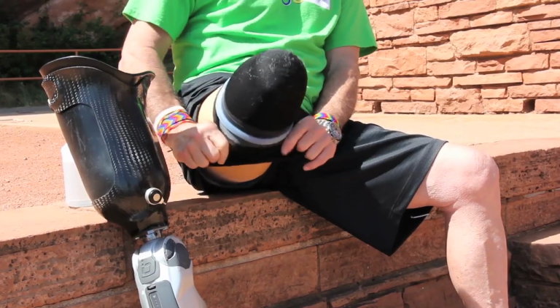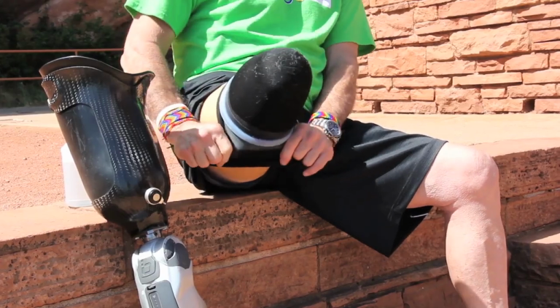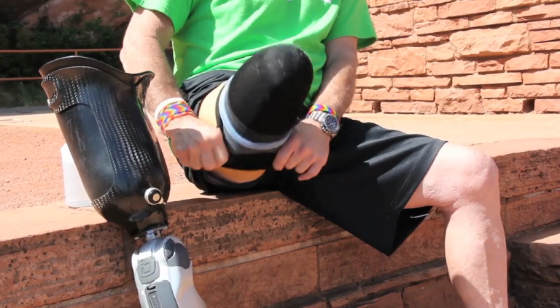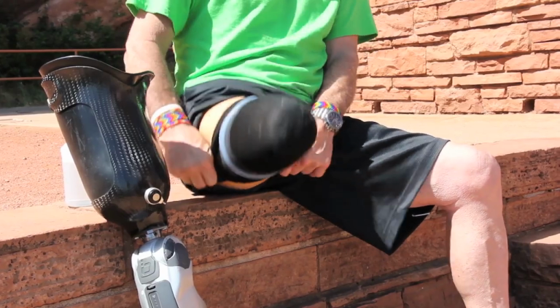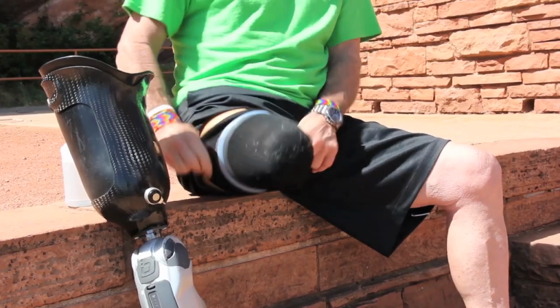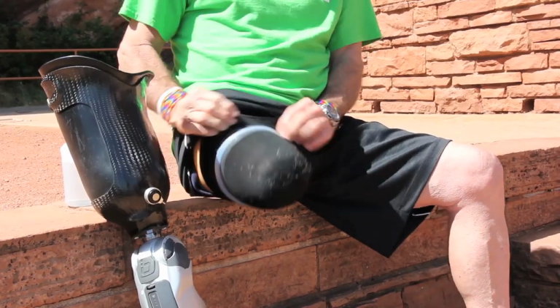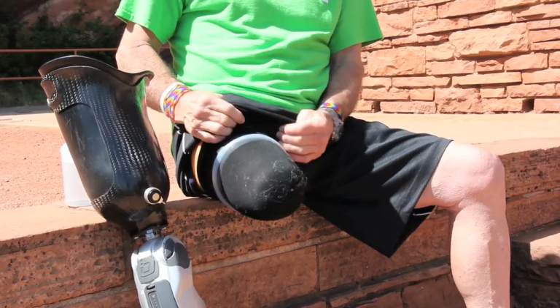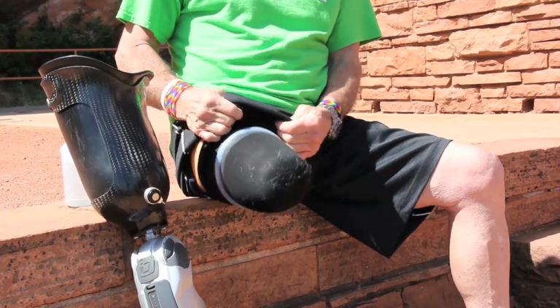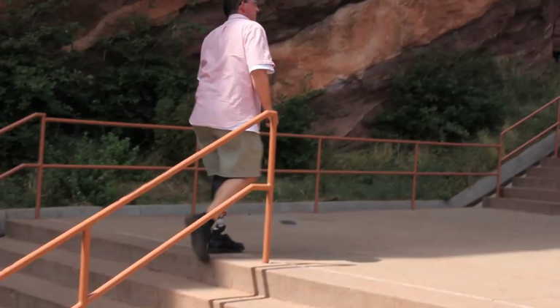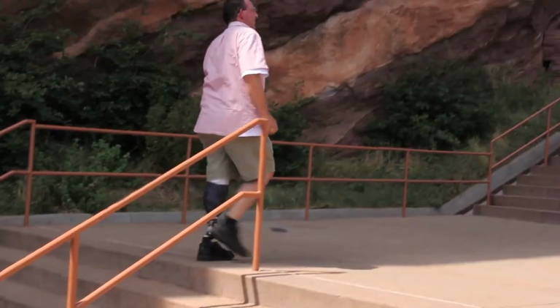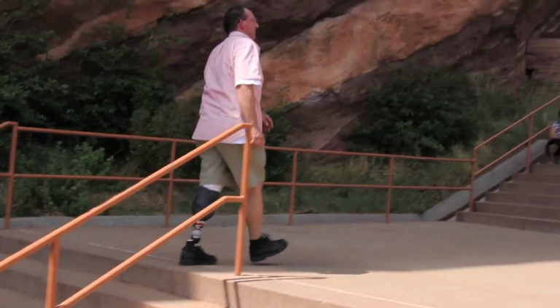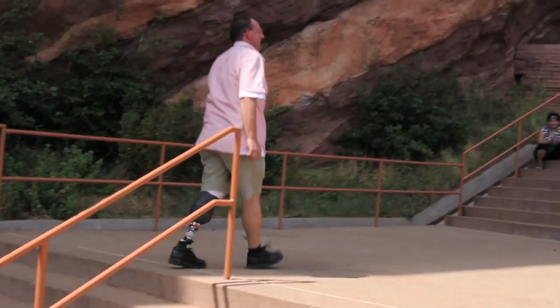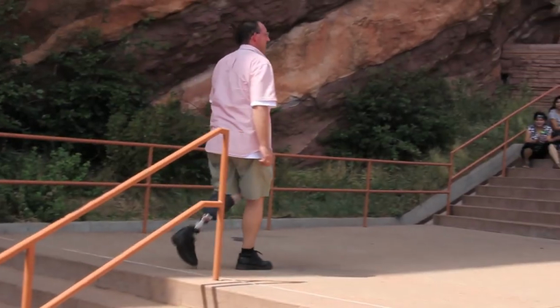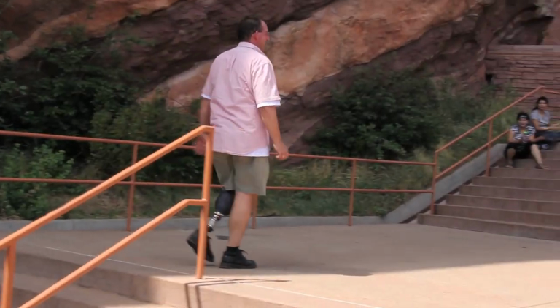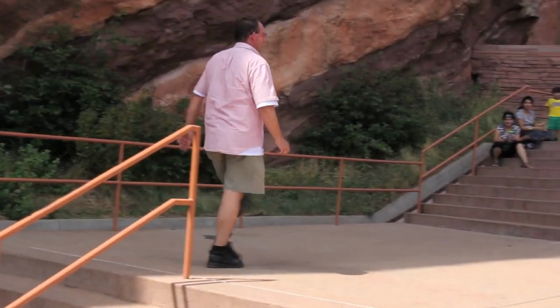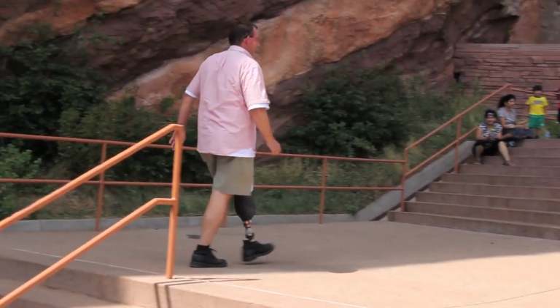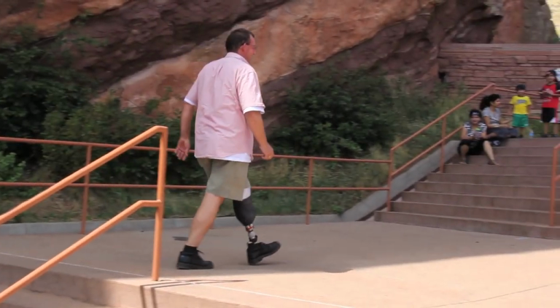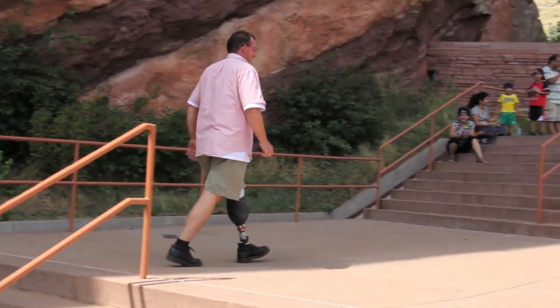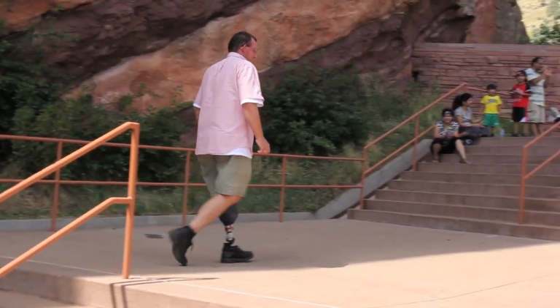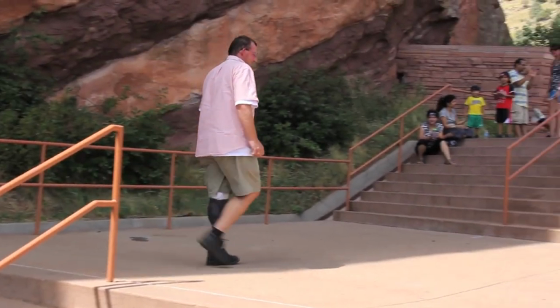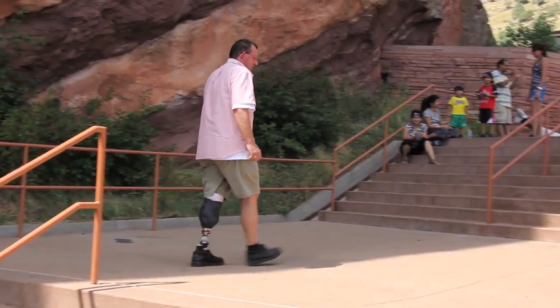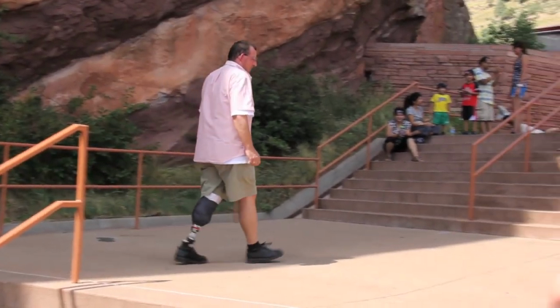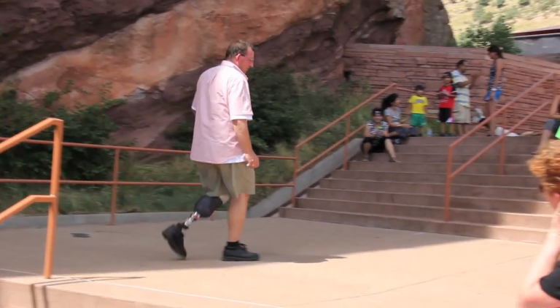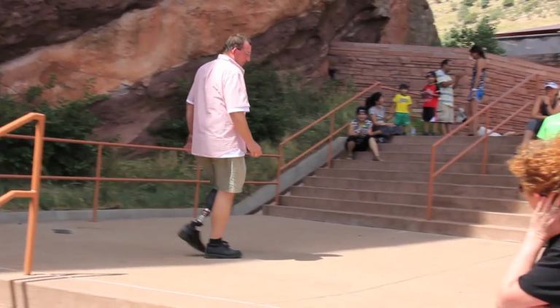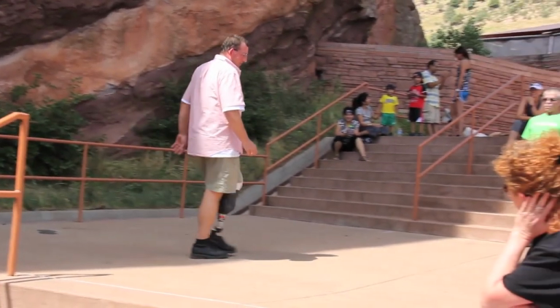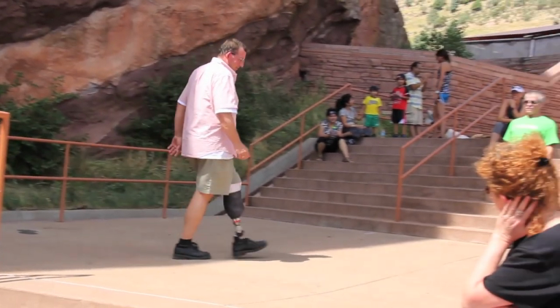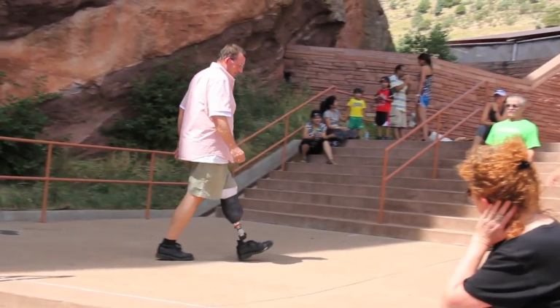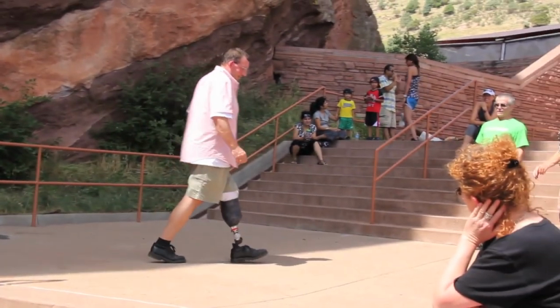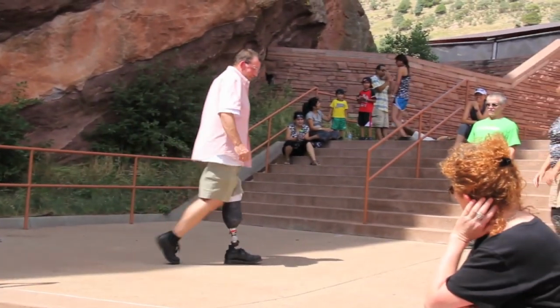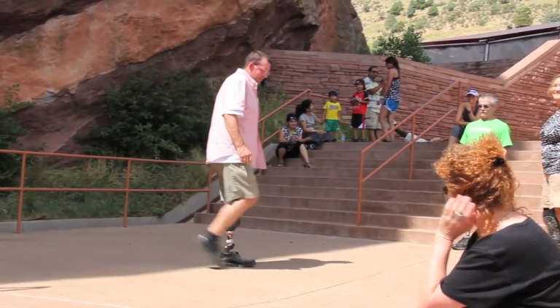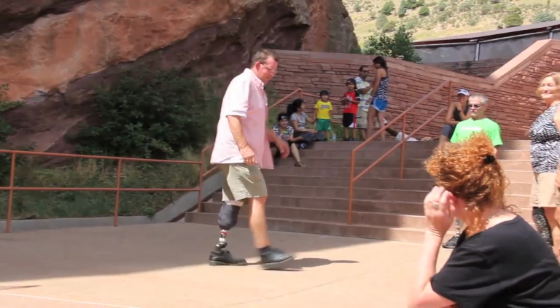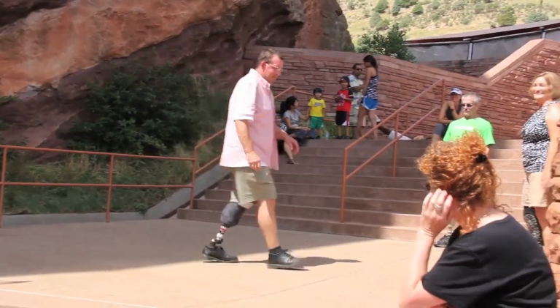Most importantly, have fun. Walking will feel so much easier after learning to run.